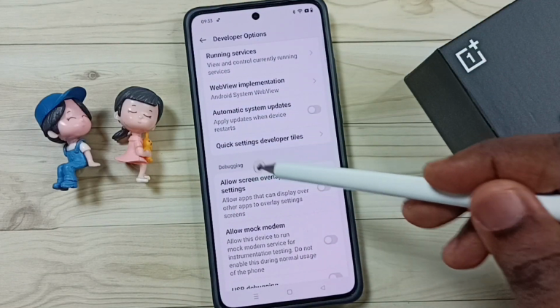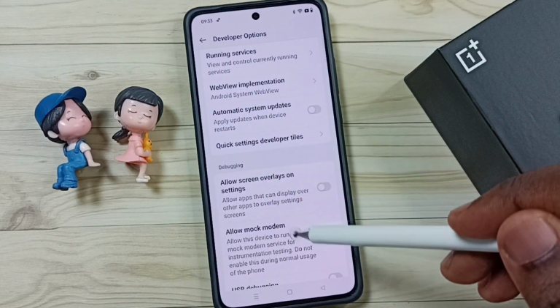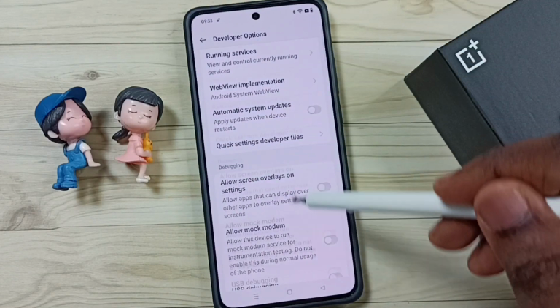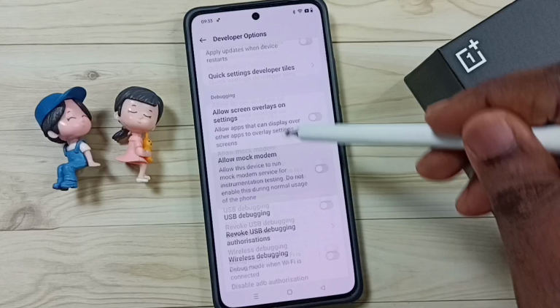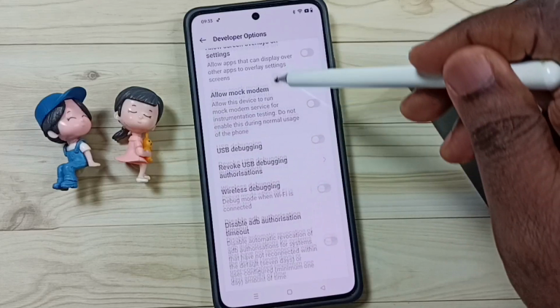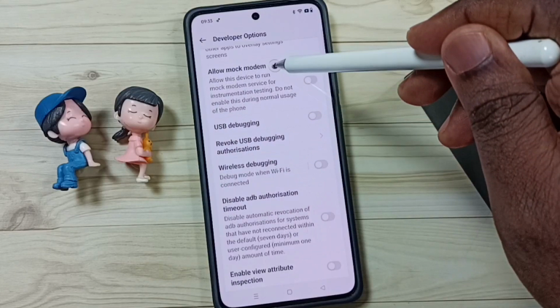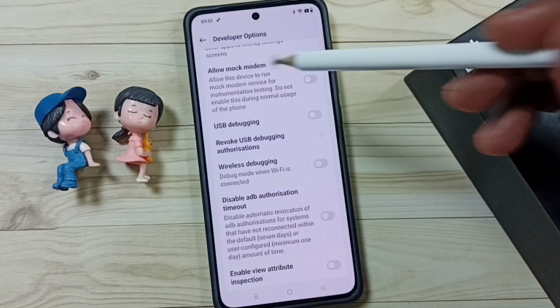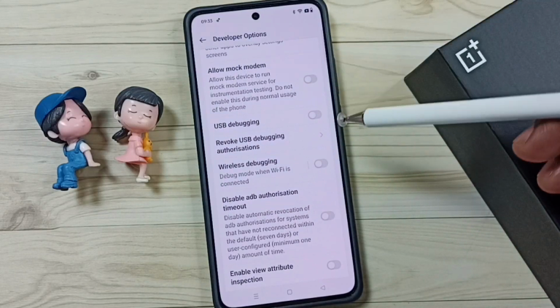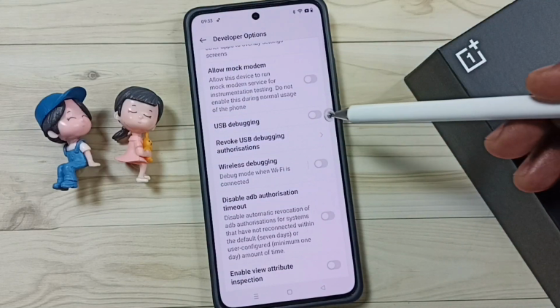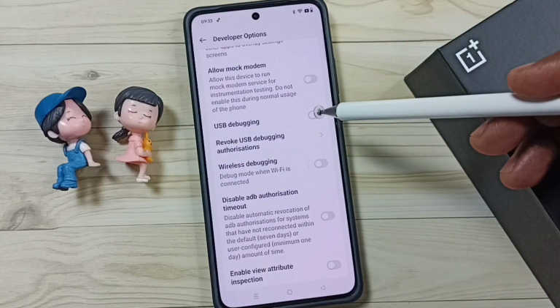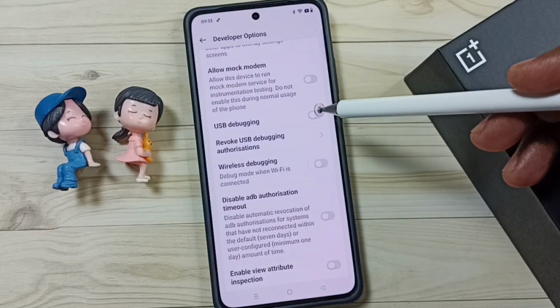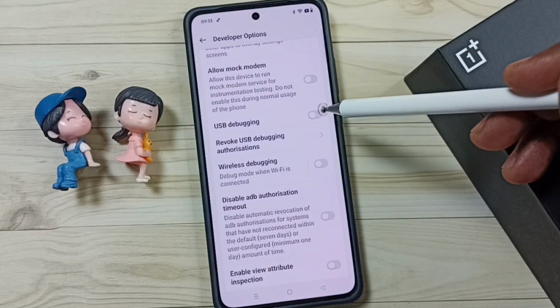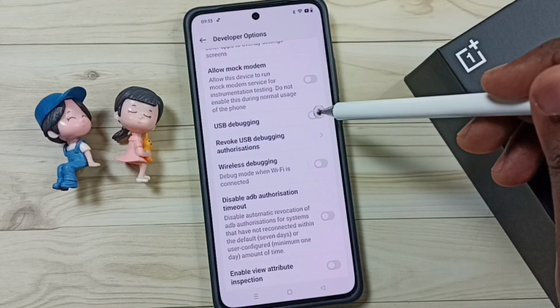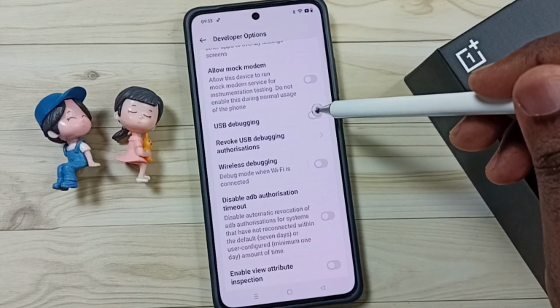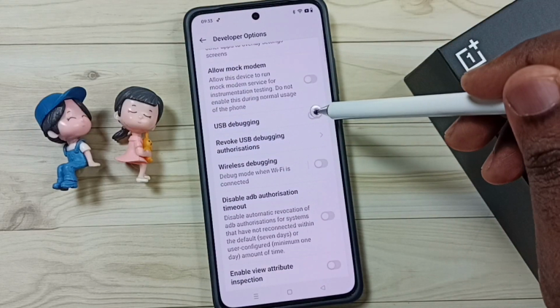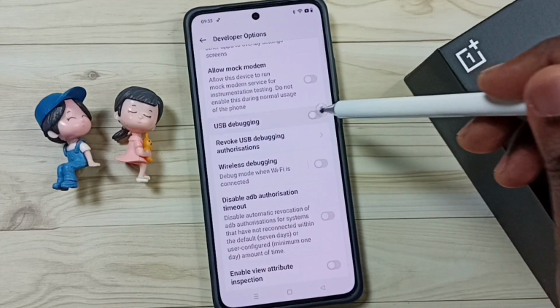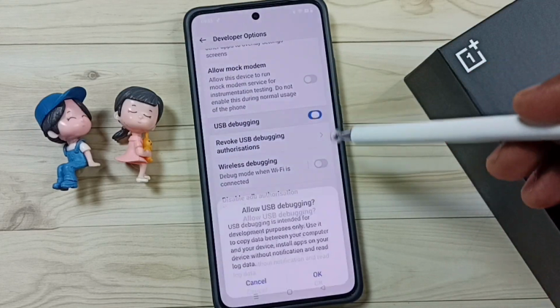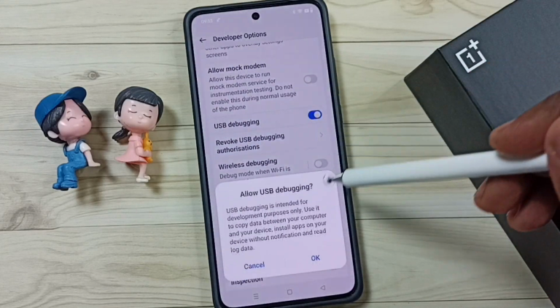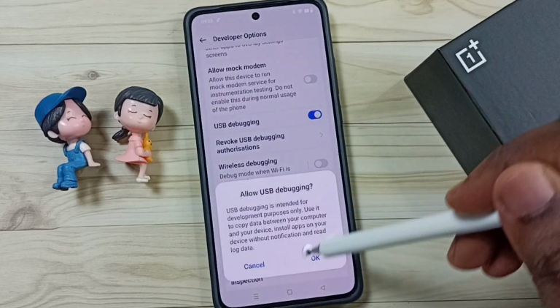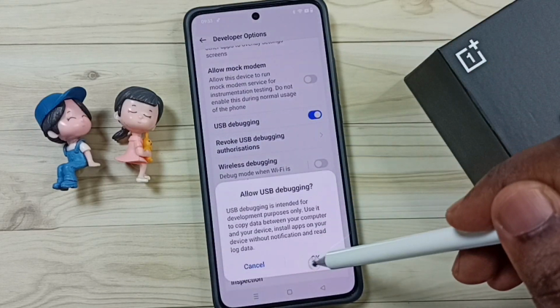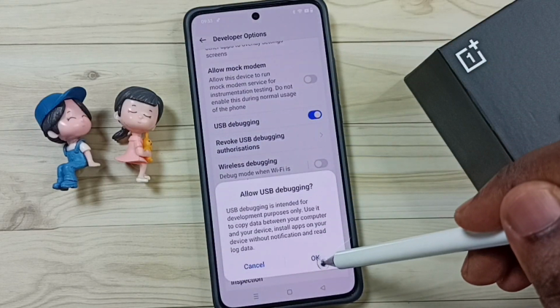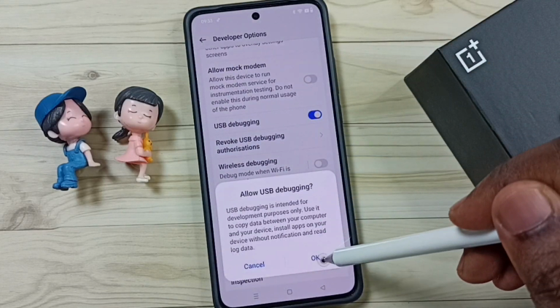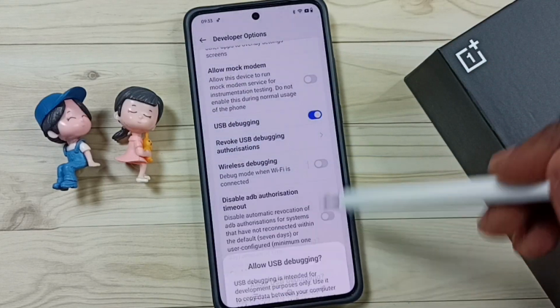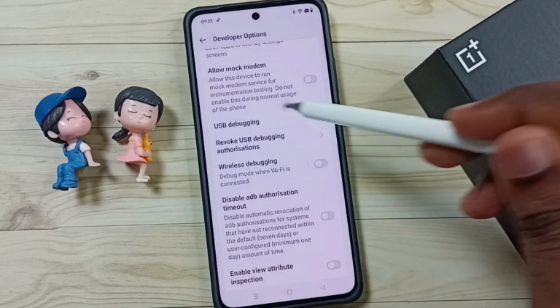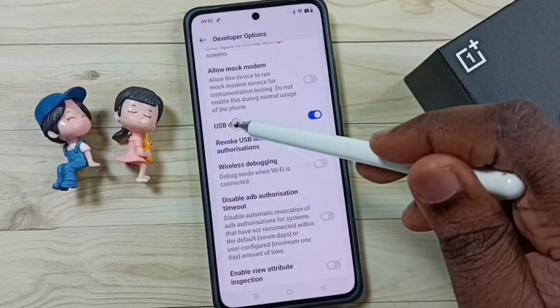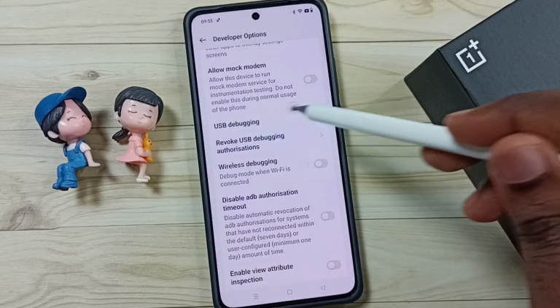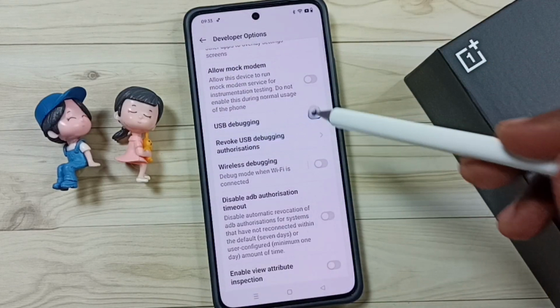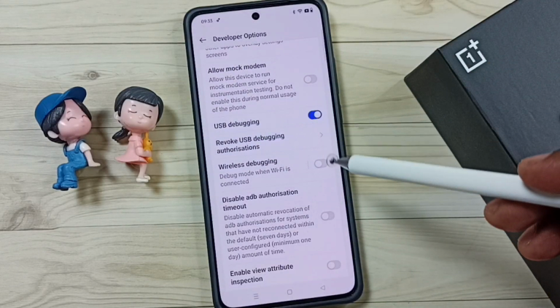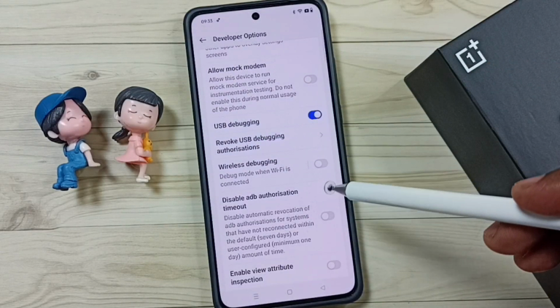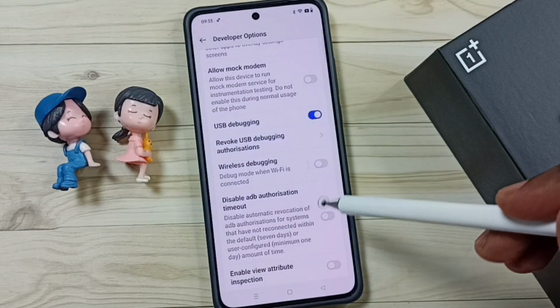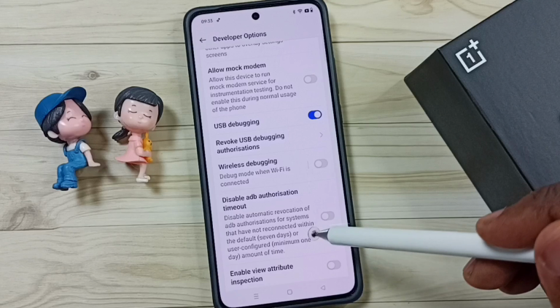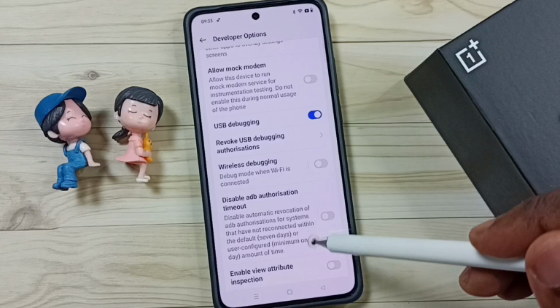Go down and find the Debugging section. Under the Debugging section, enable USB Debugging — tap here, tap on OK. Now USB Debugging is enabled.